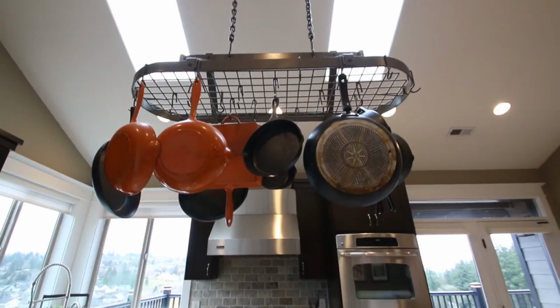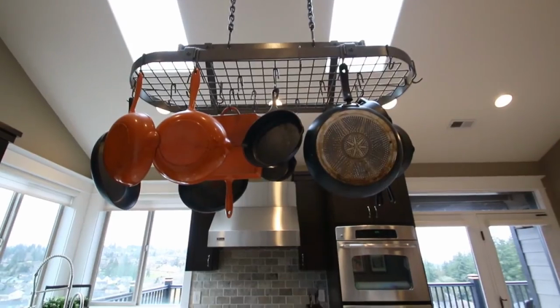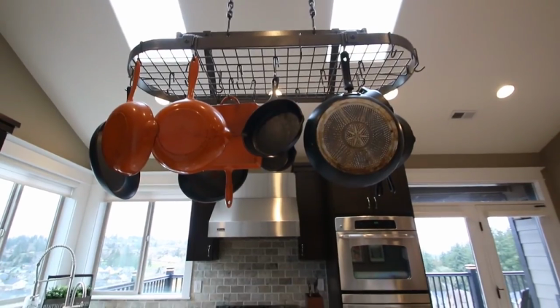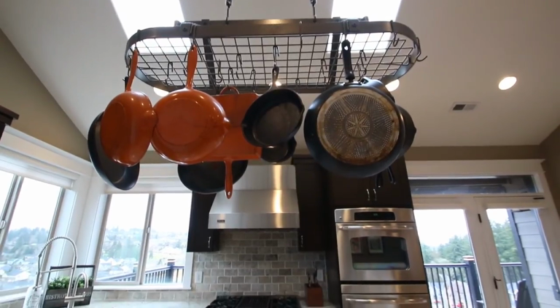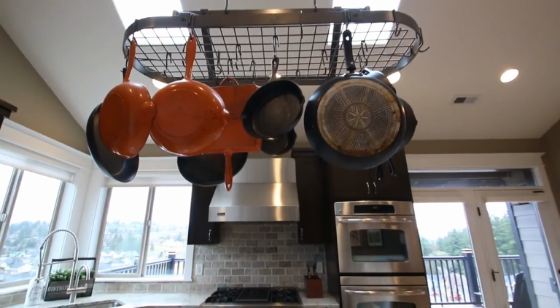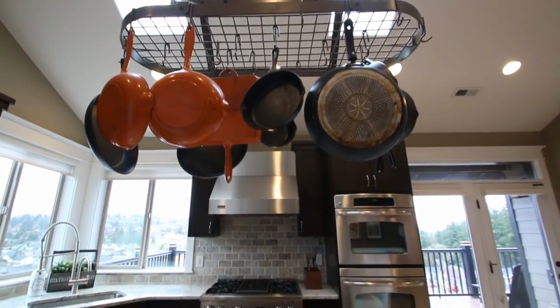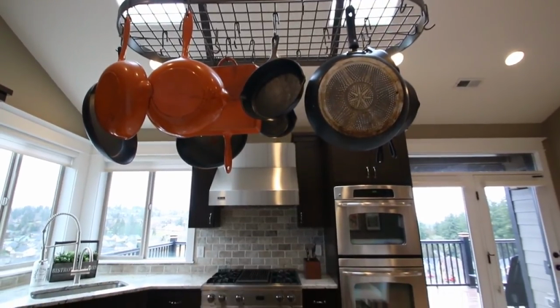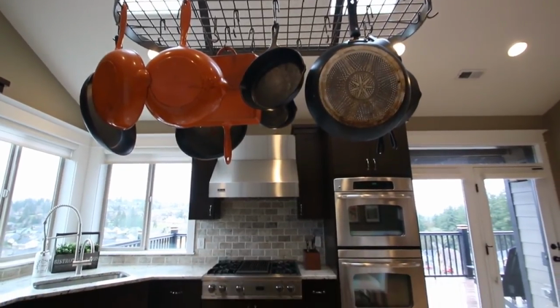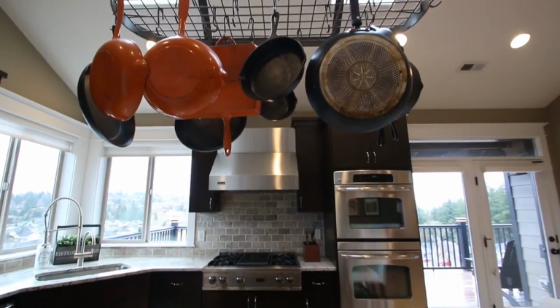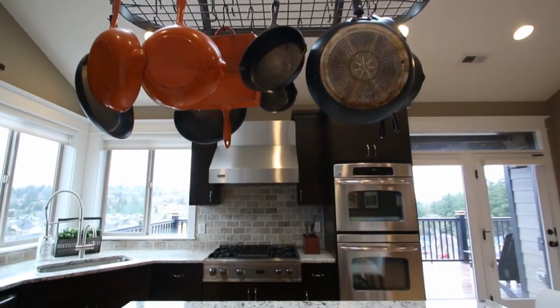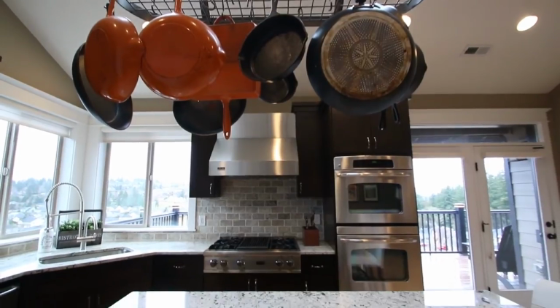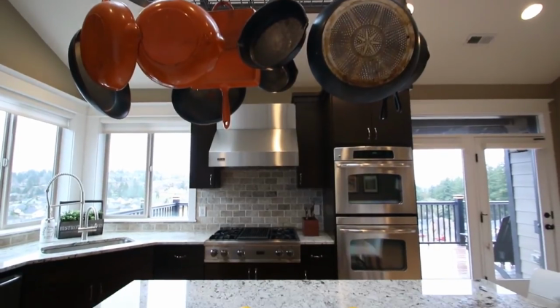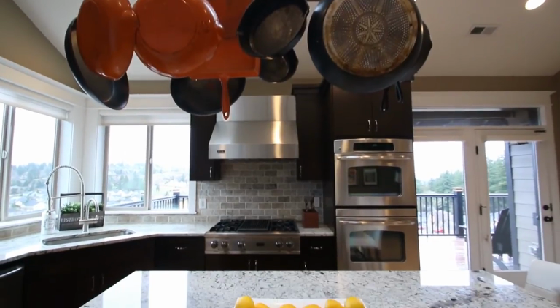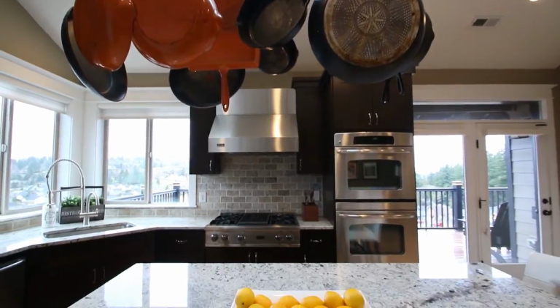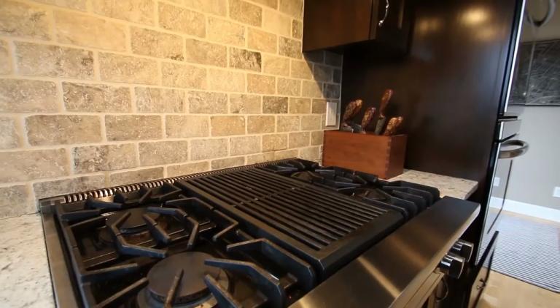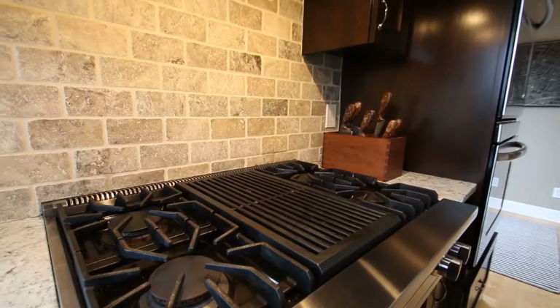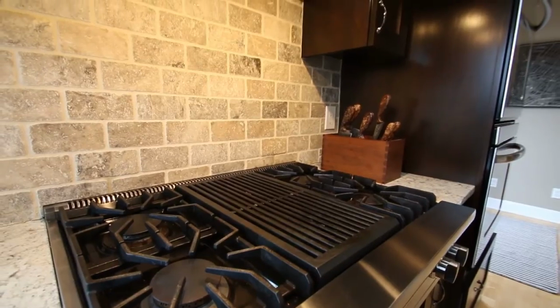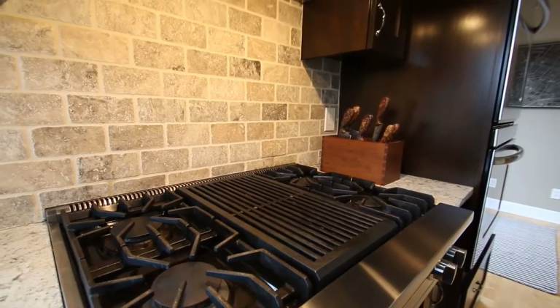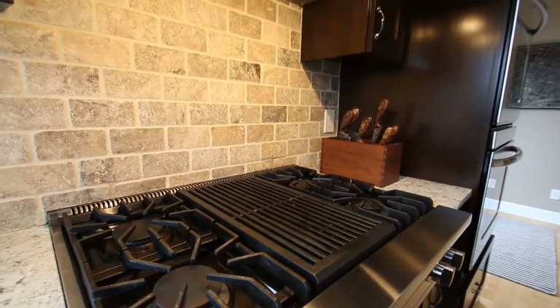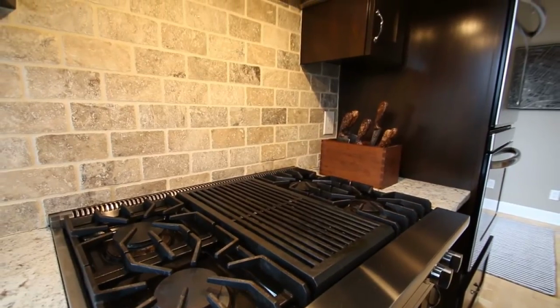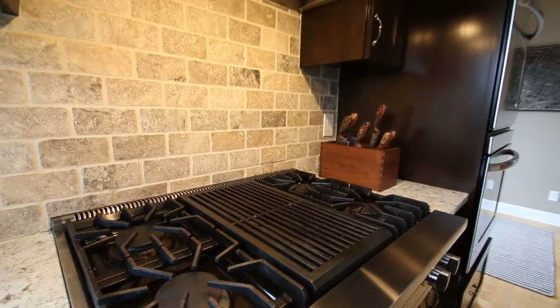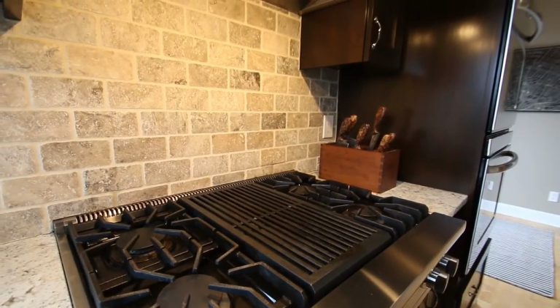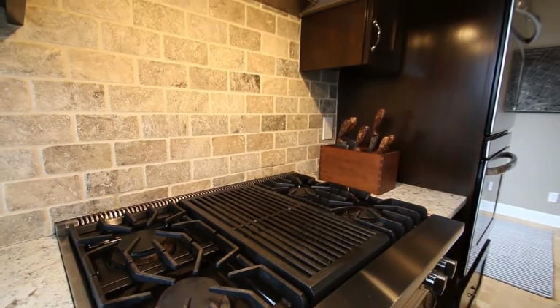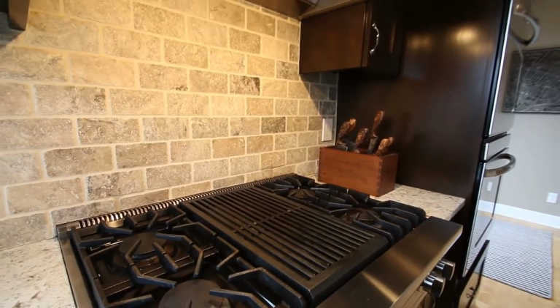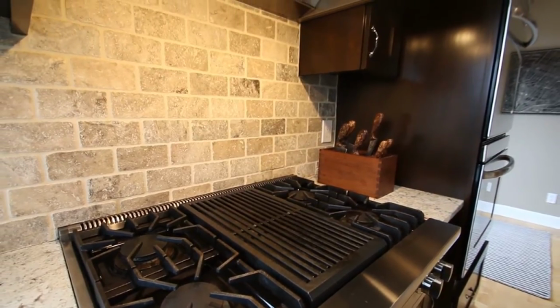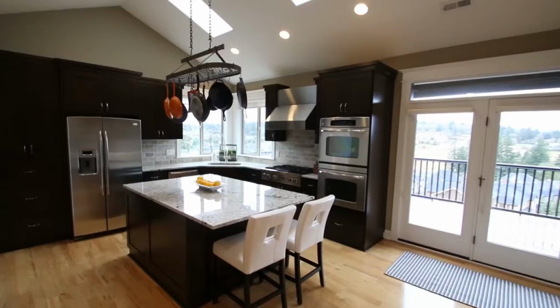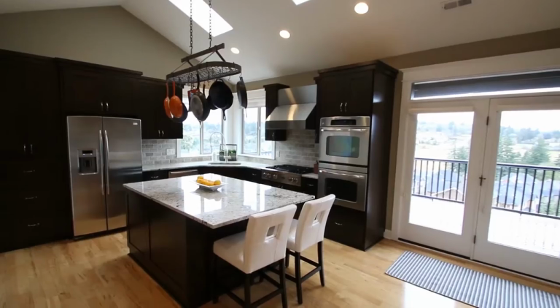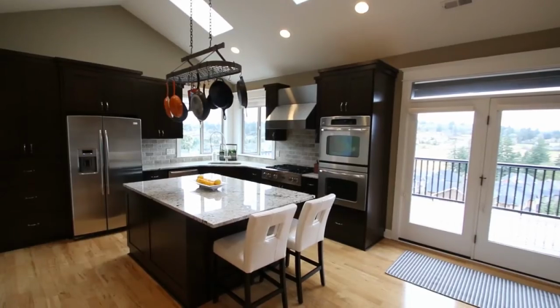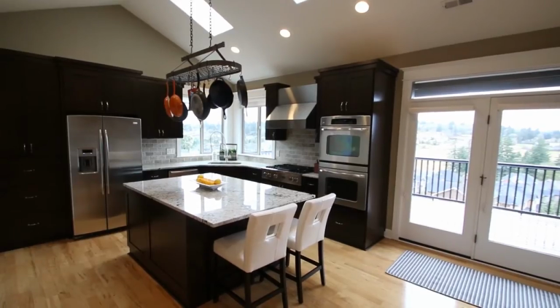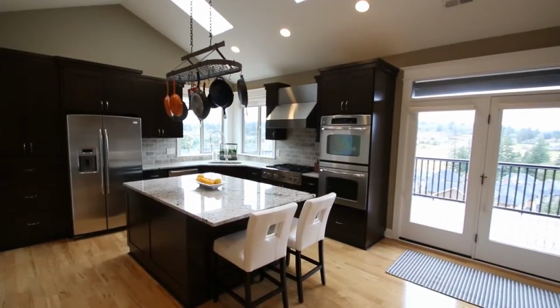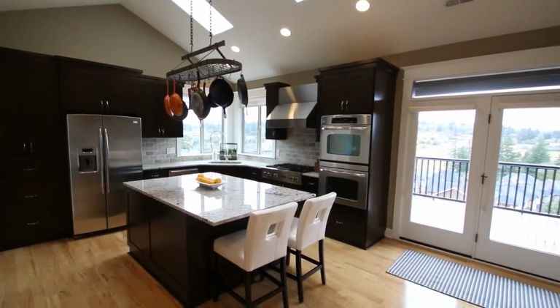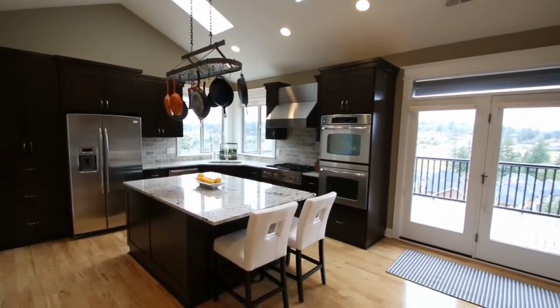This kitchen is equipped with a Viking range, dual ovens, granite counters, and a beautiful island.